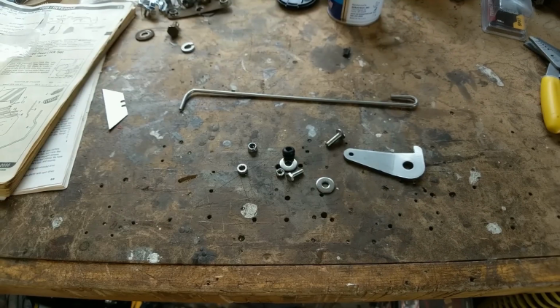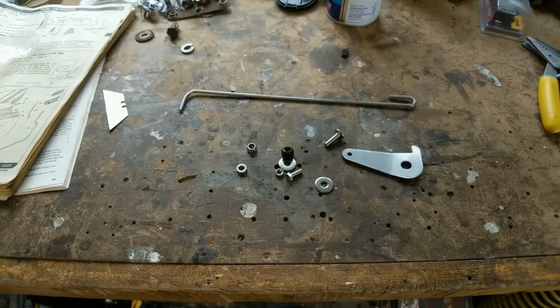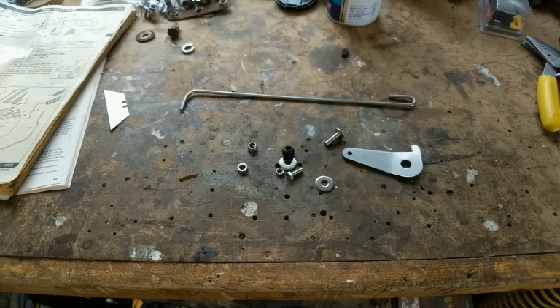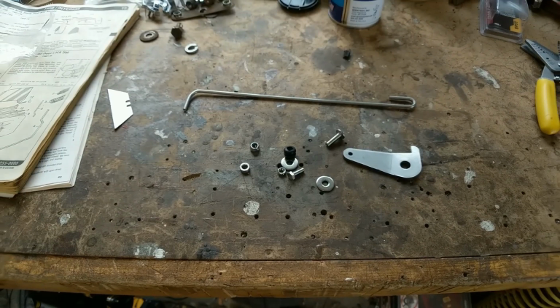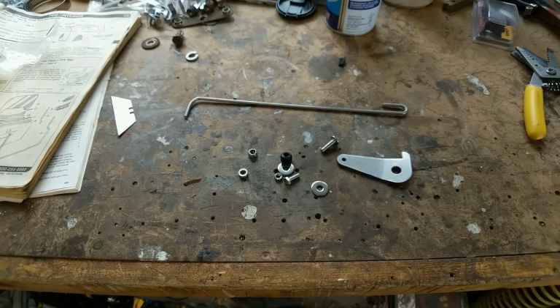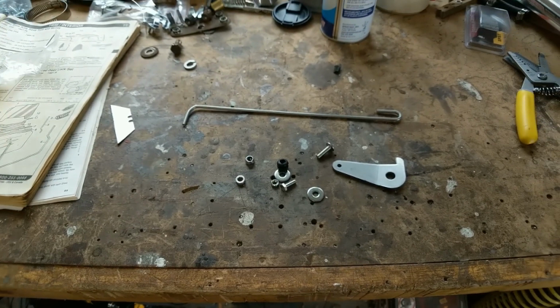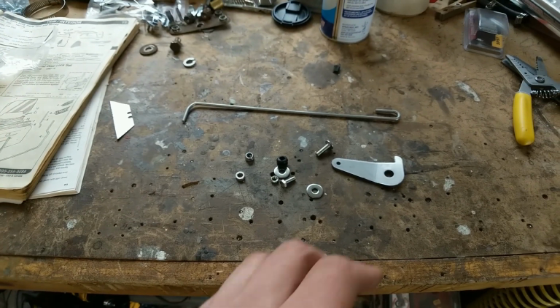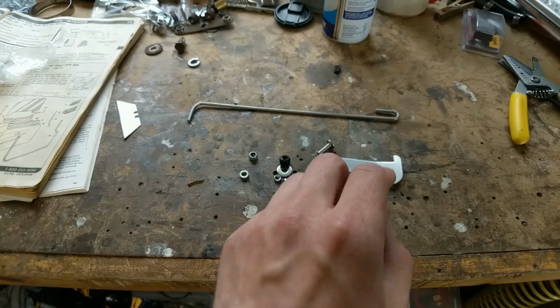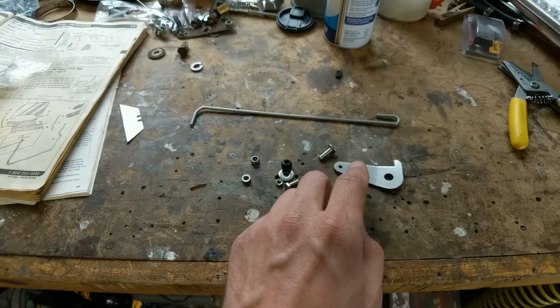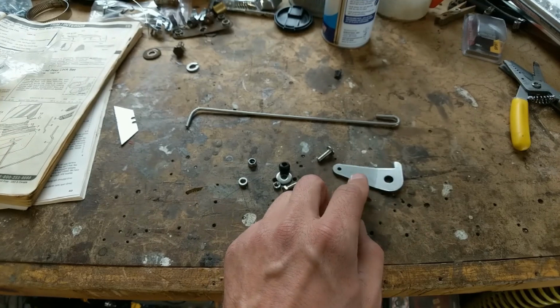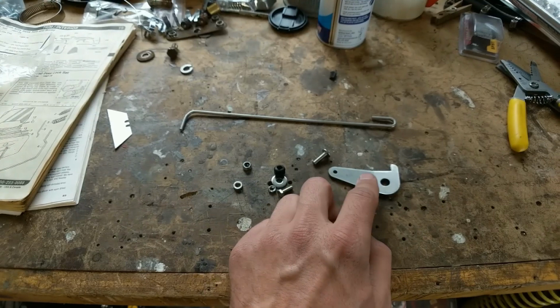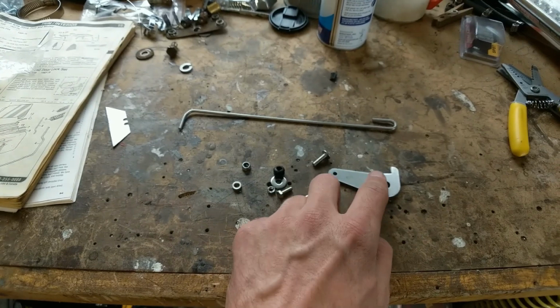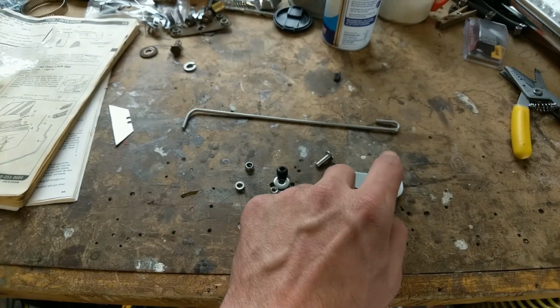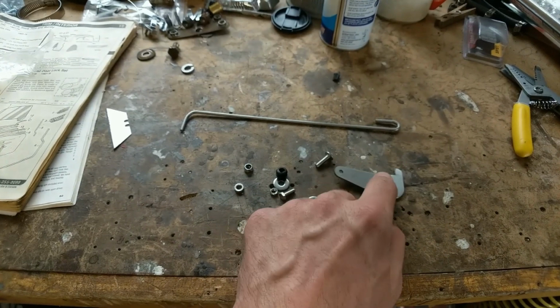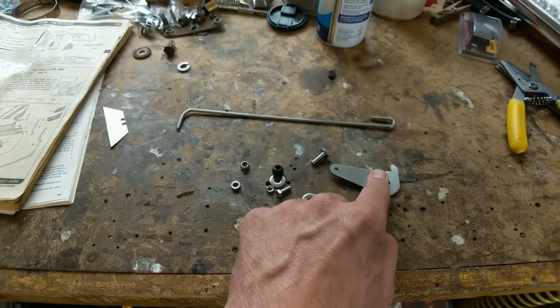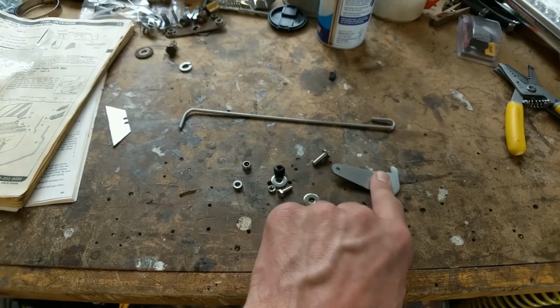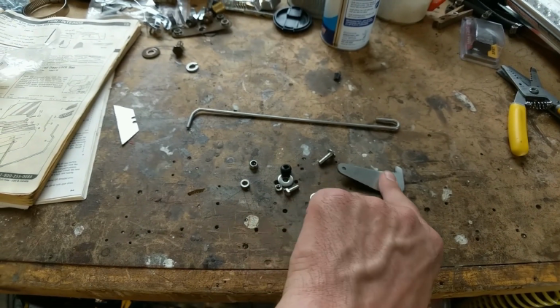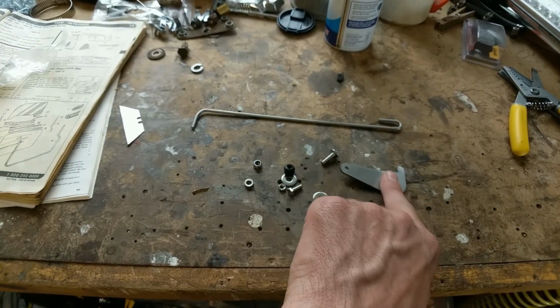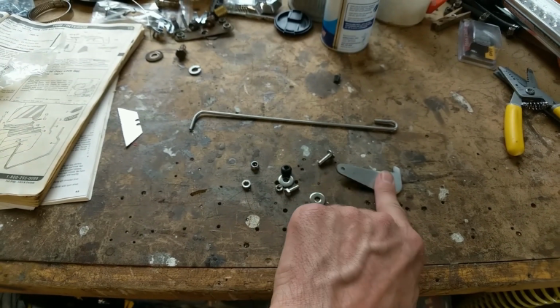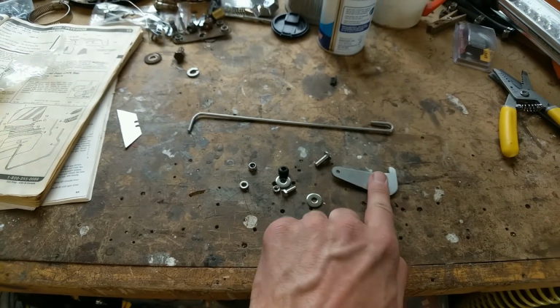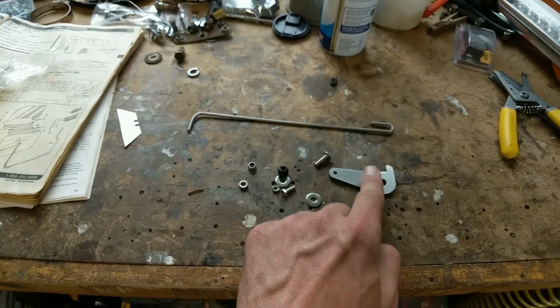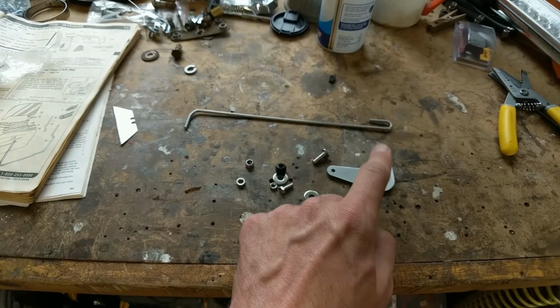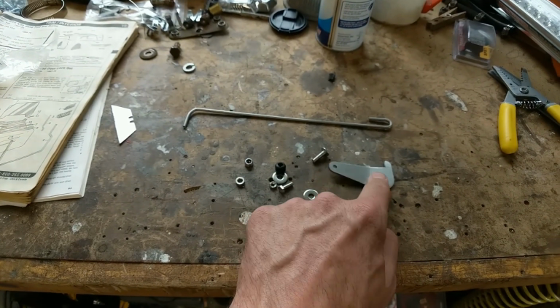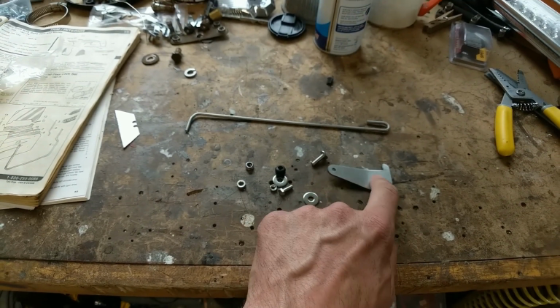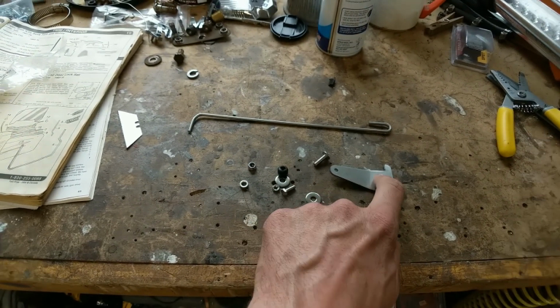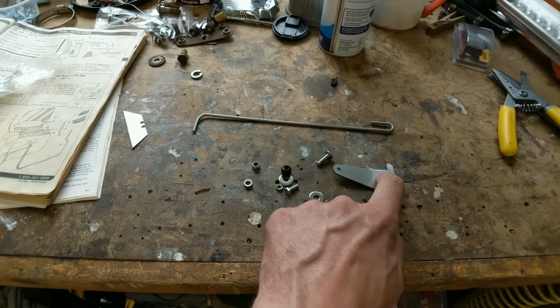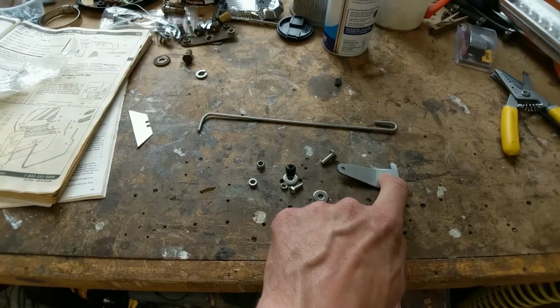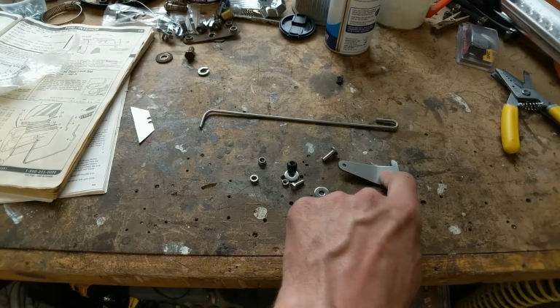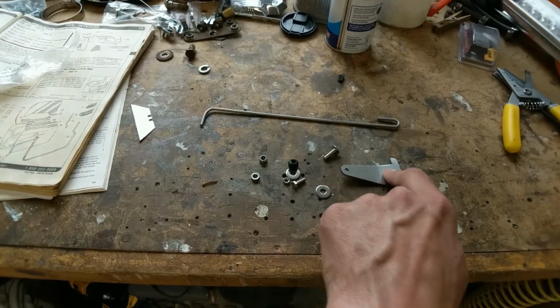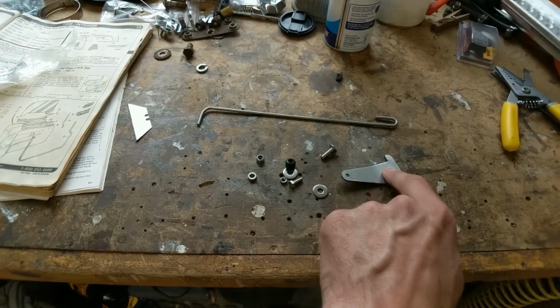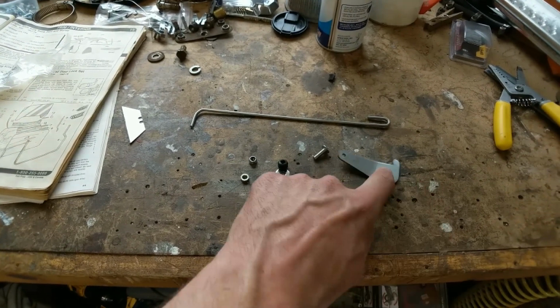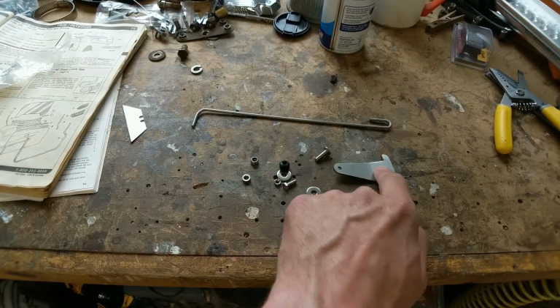You also get a little grommet for where the rod goes through the firewall. The first step is to drill a hole for the mounting pivot point, and then drill a hole for the grommet.